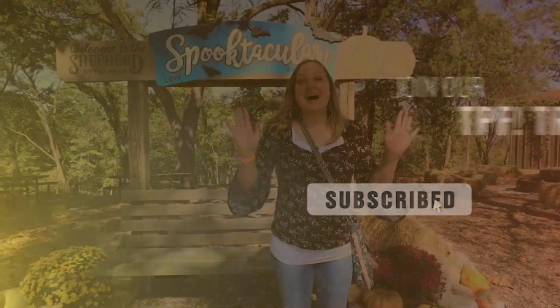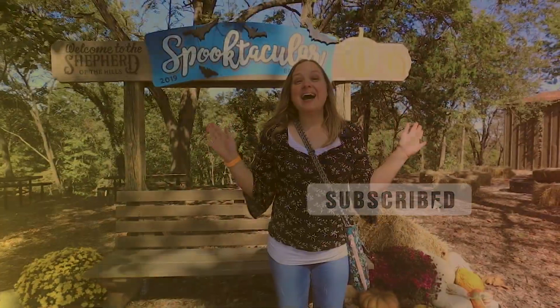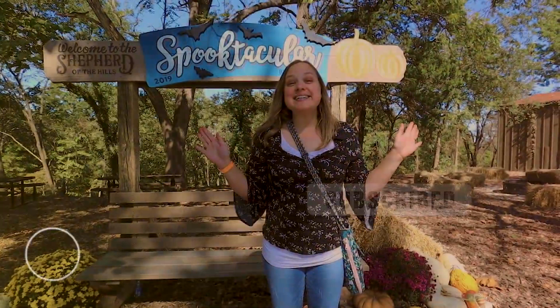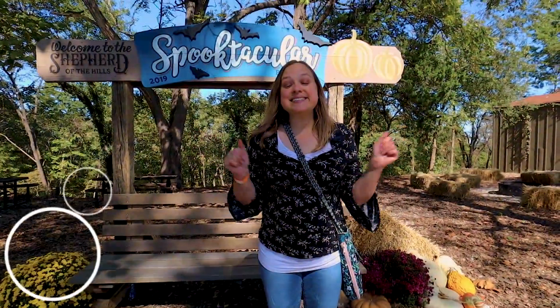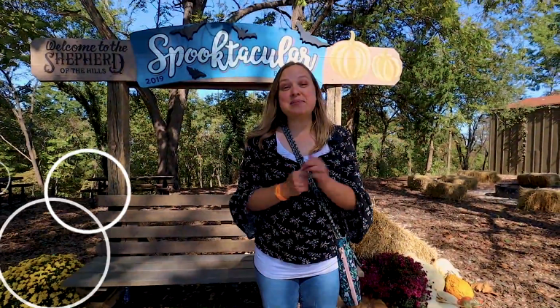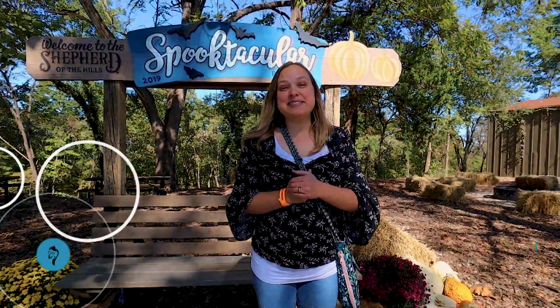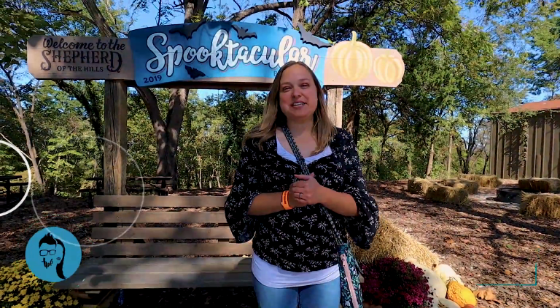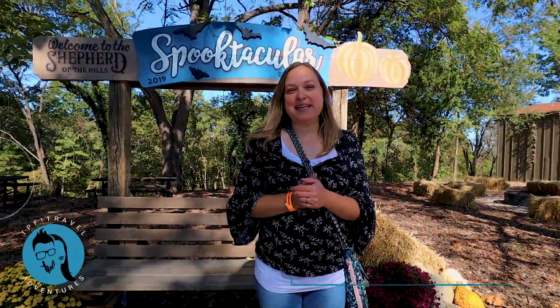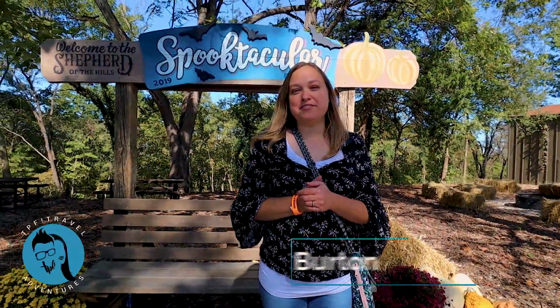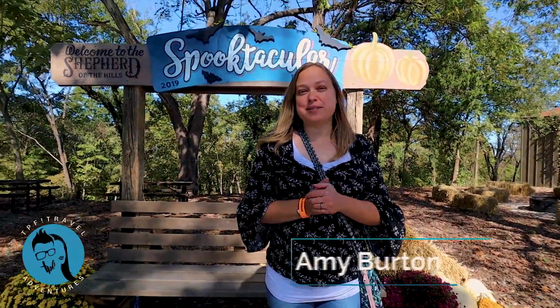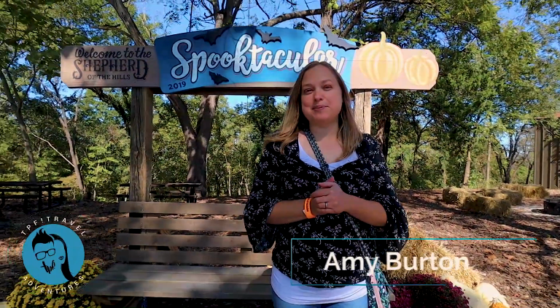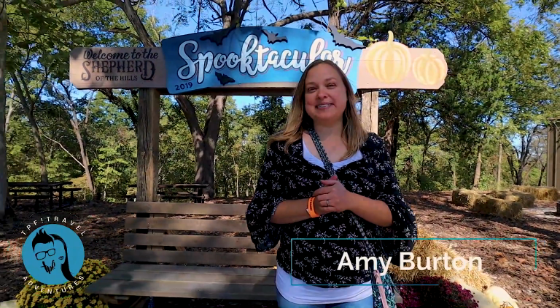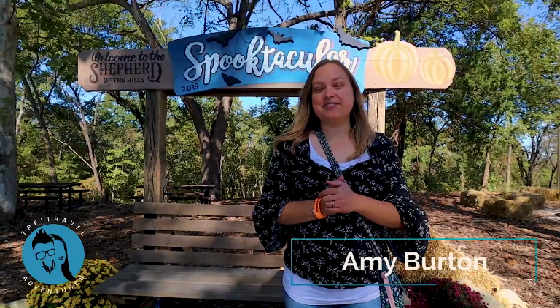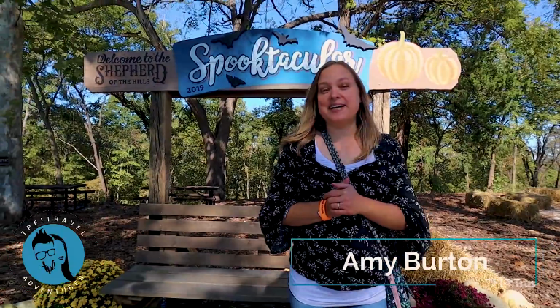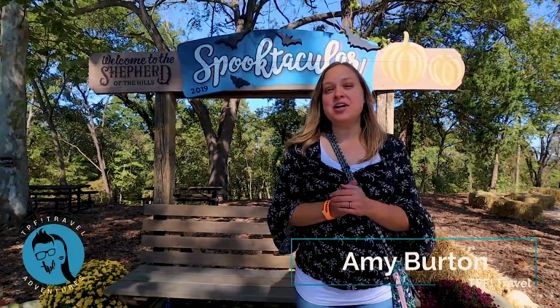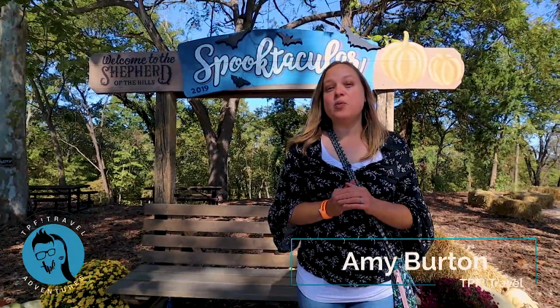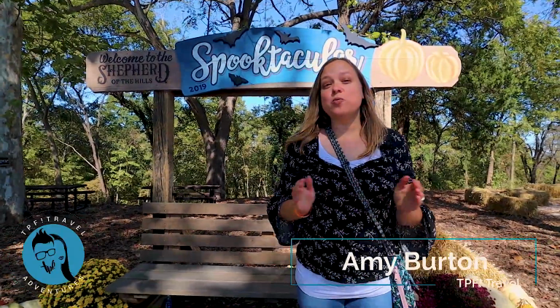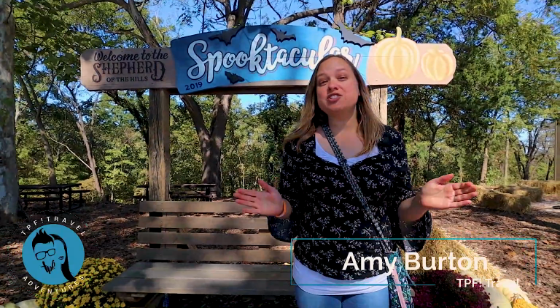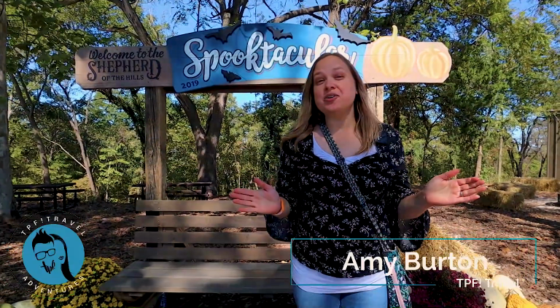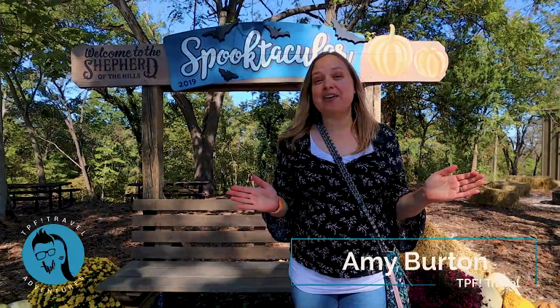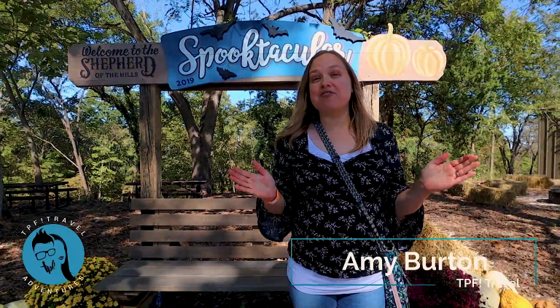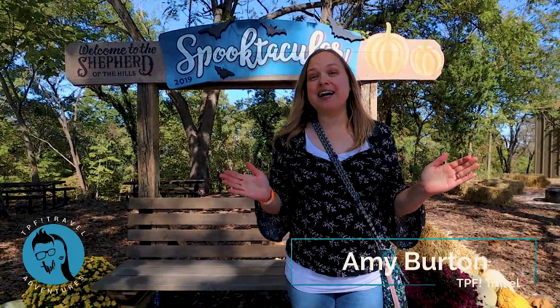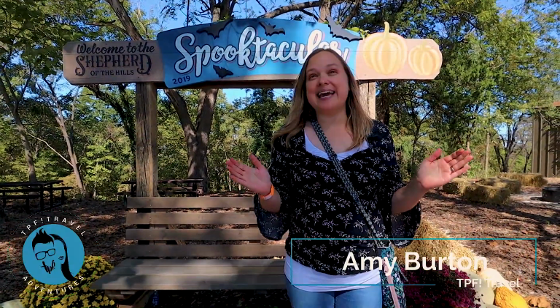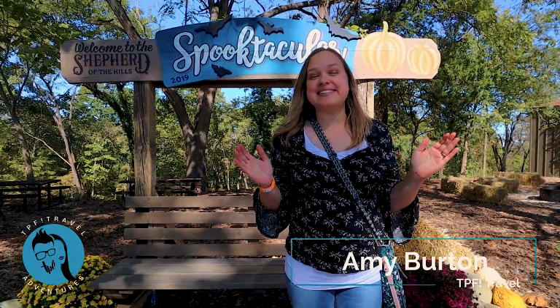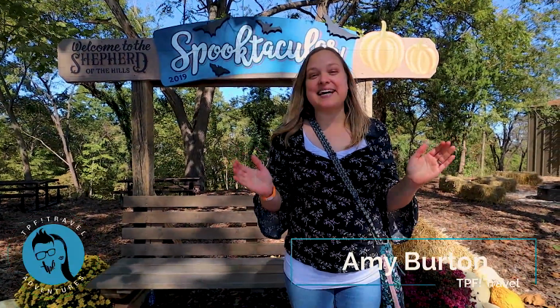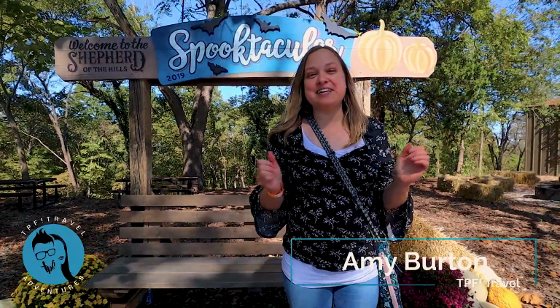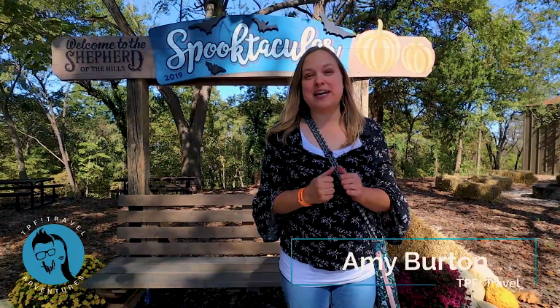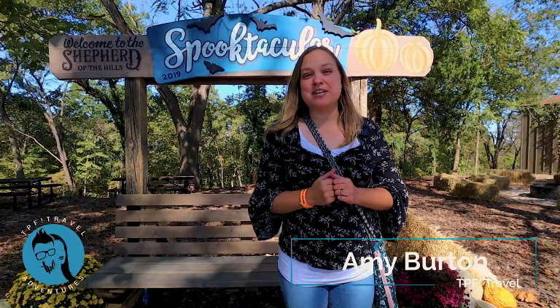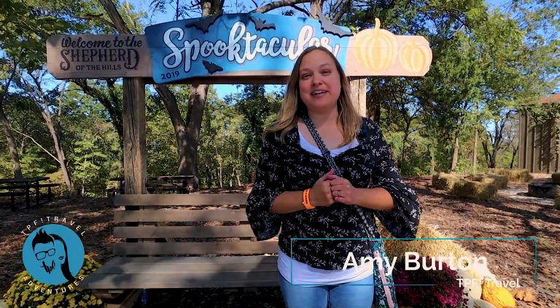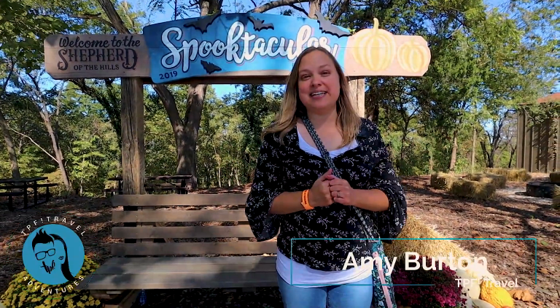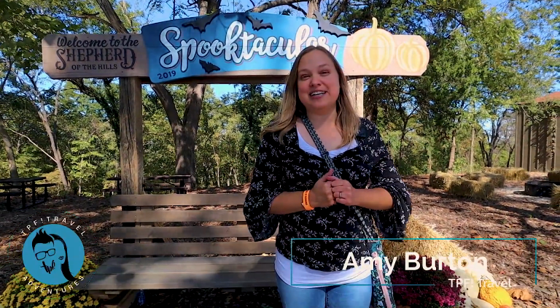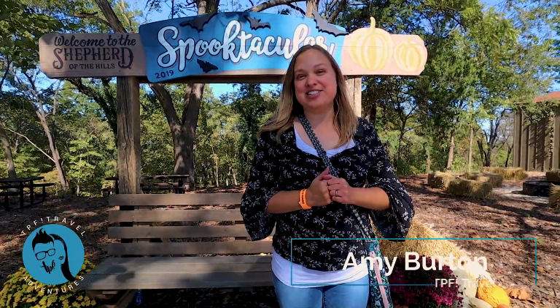Hi, this is Amy with TPF — Trips, Places & Fun — where we show you how to have fun and exciting family-friendly adventures.